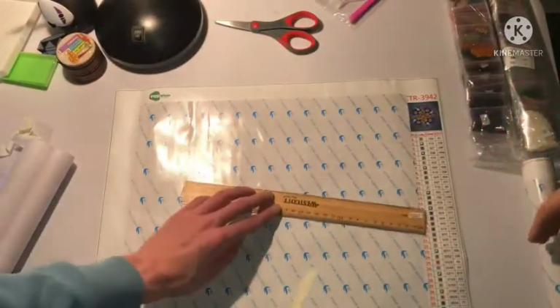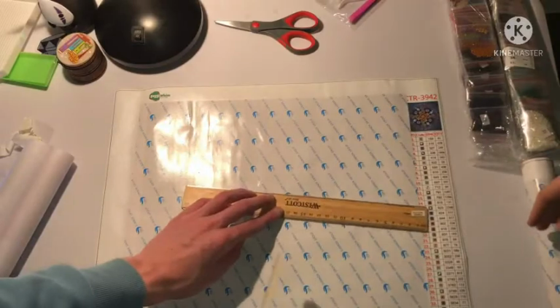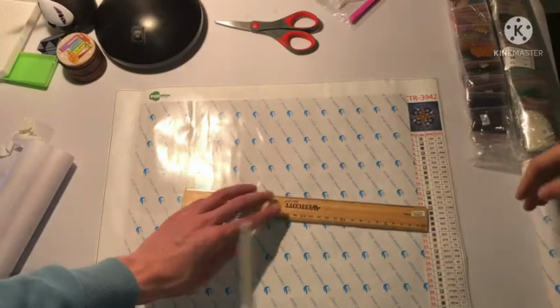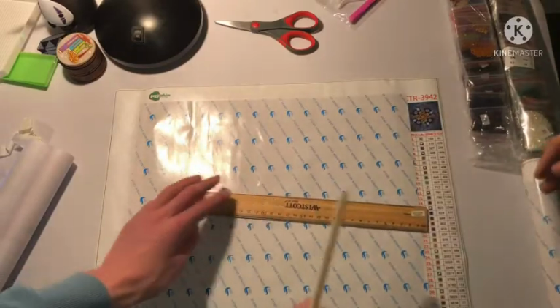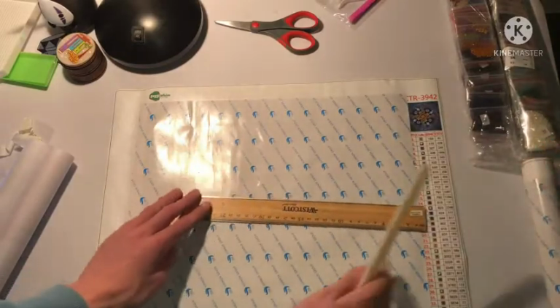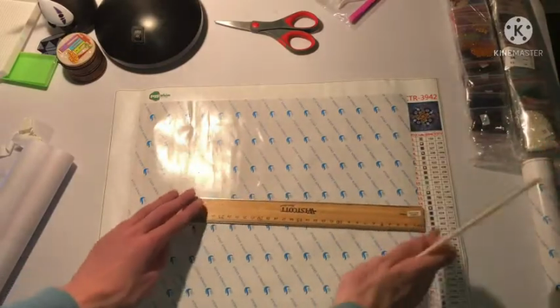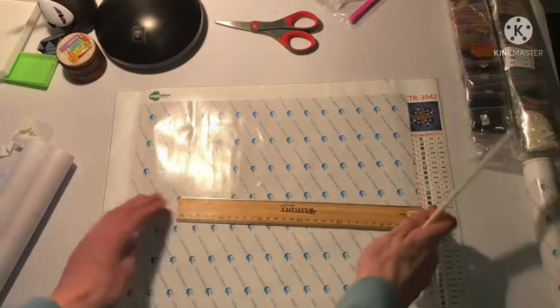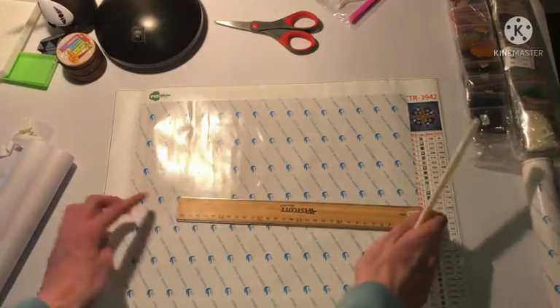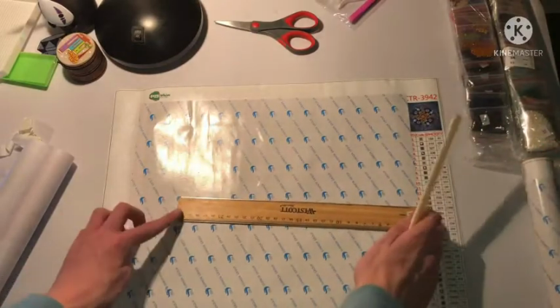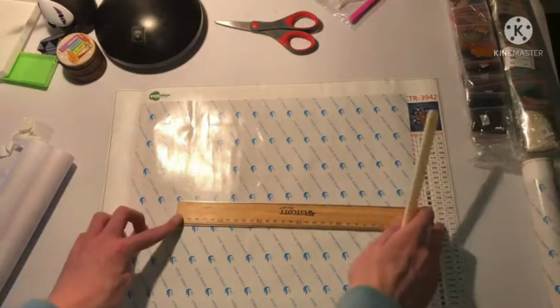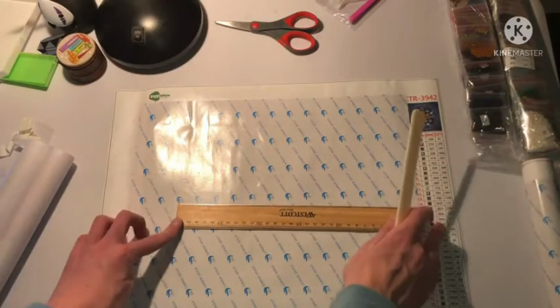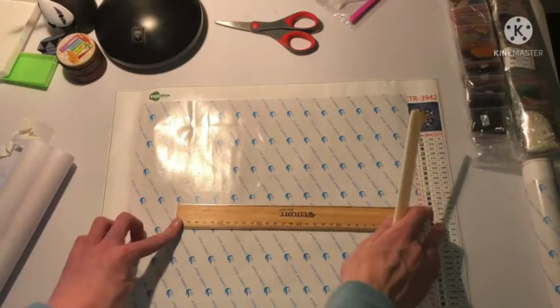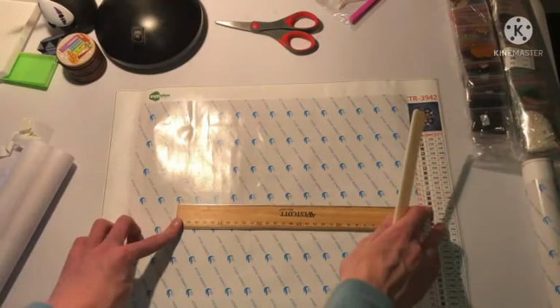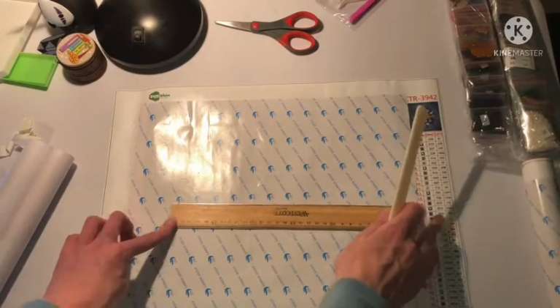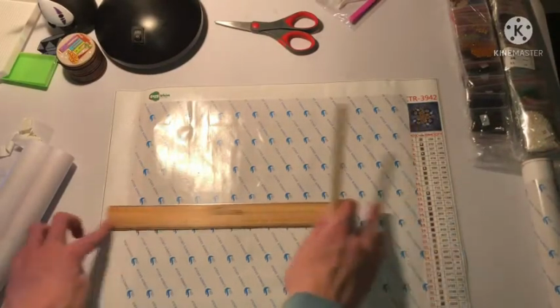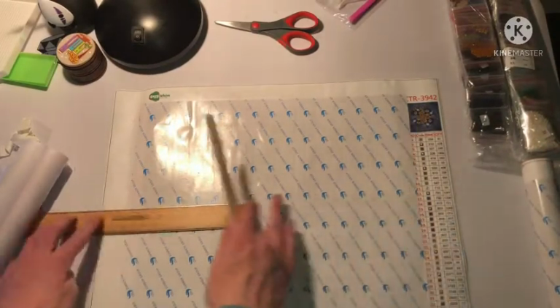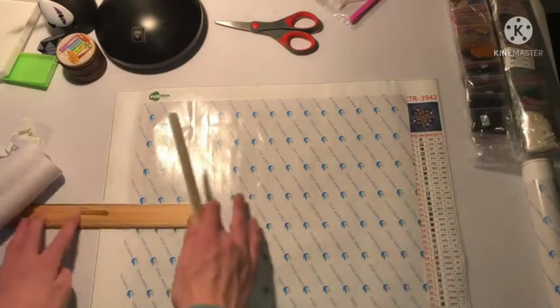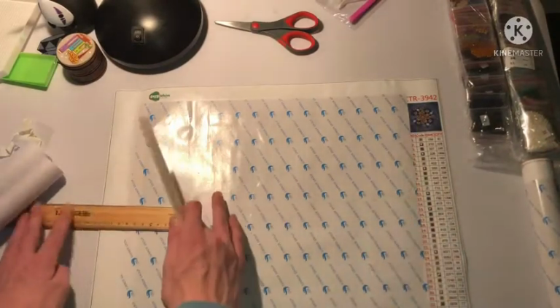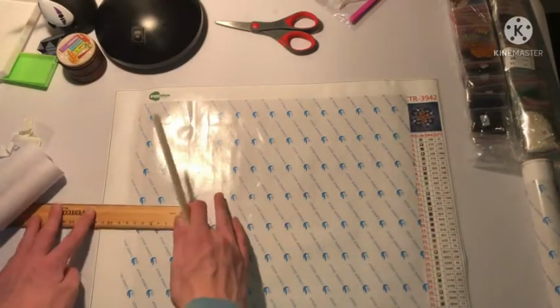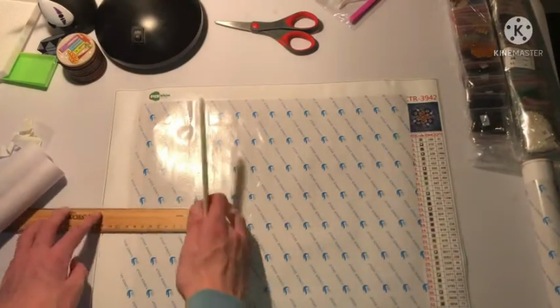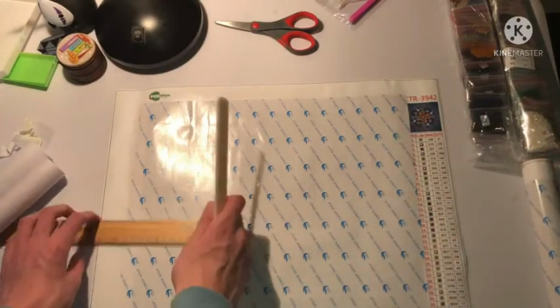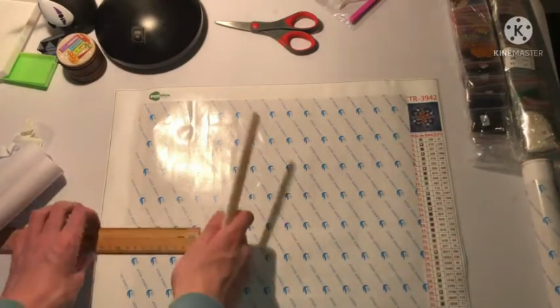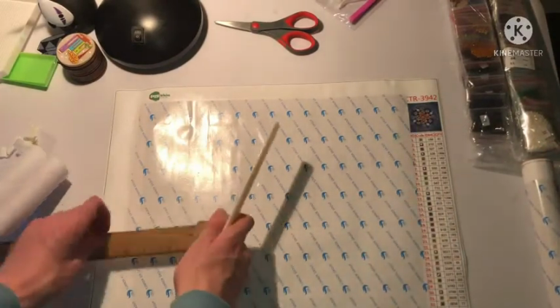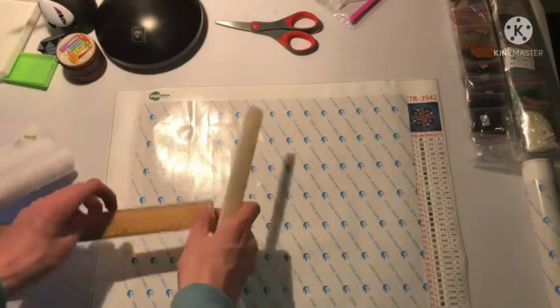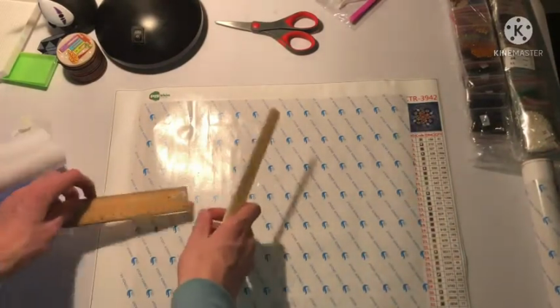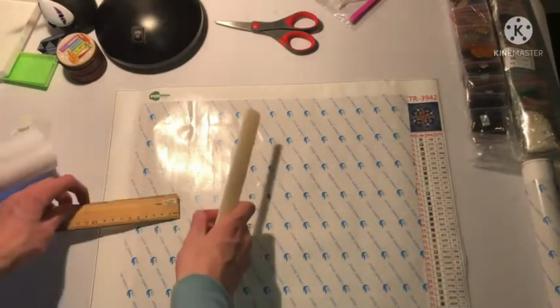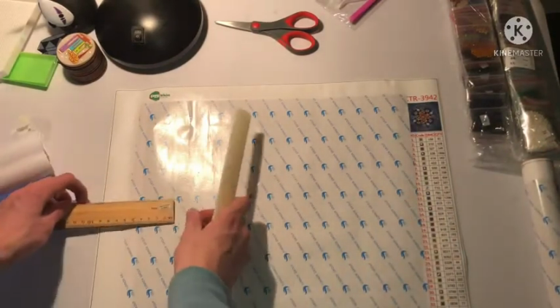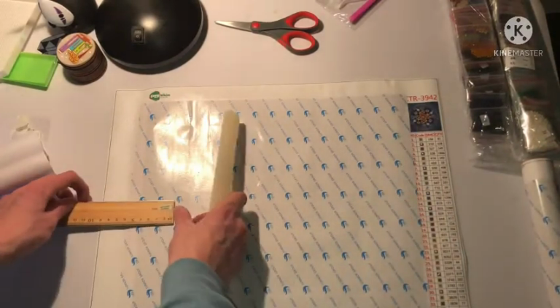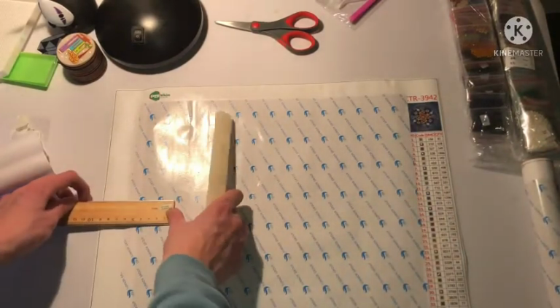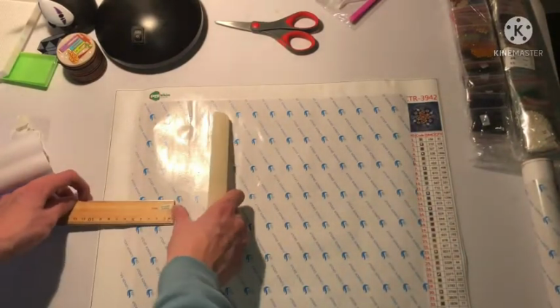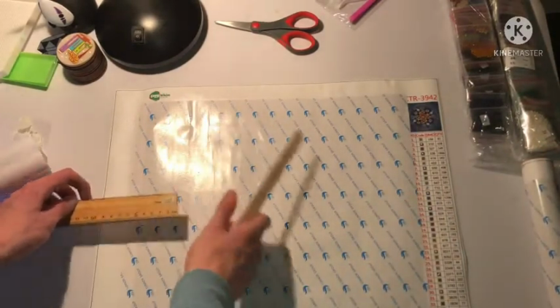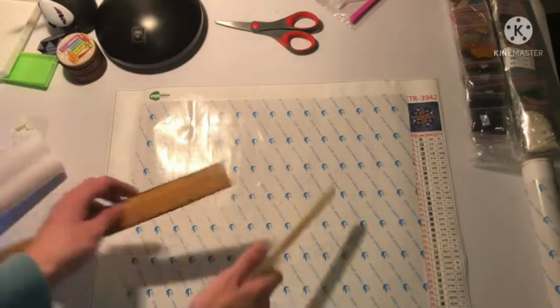So this is 30 — I'm going to eyeball it. Yep, 35 by 35-ish.